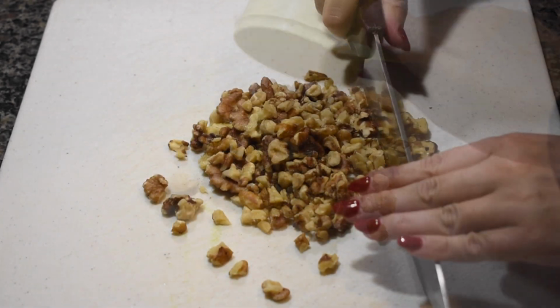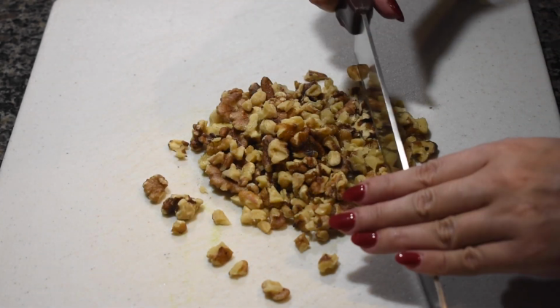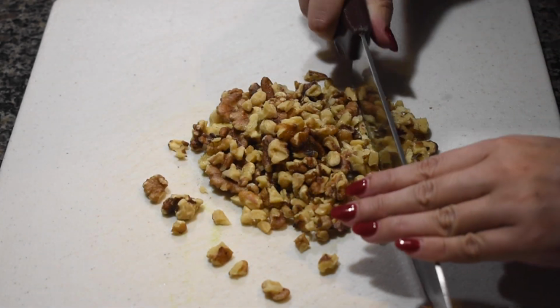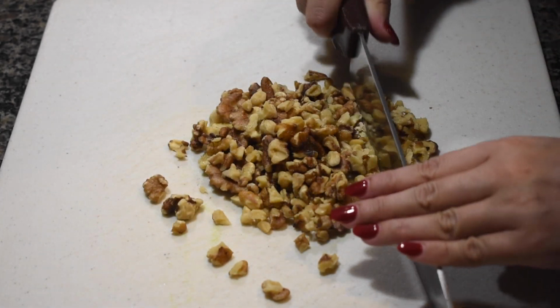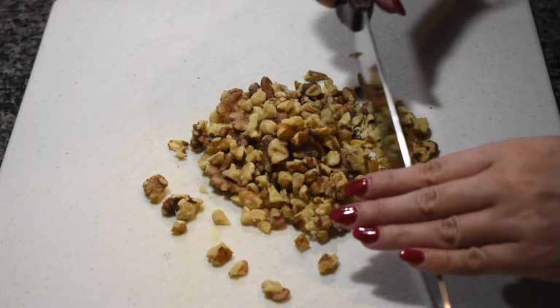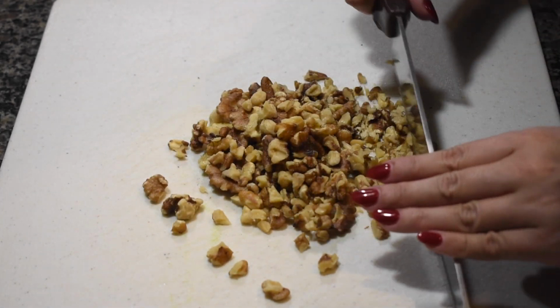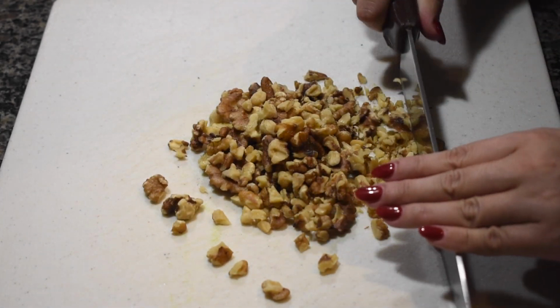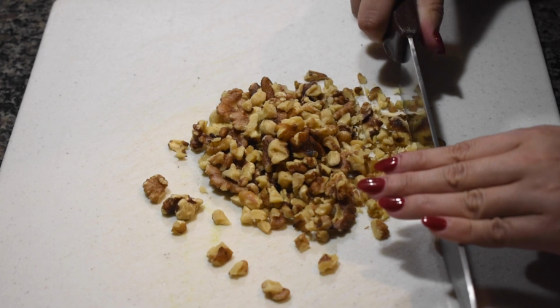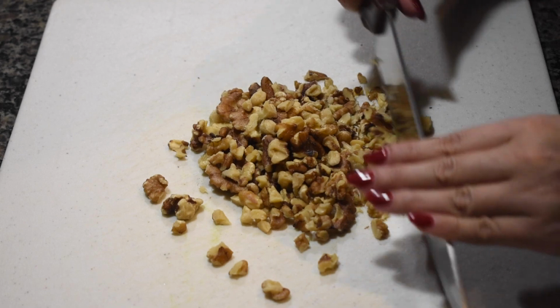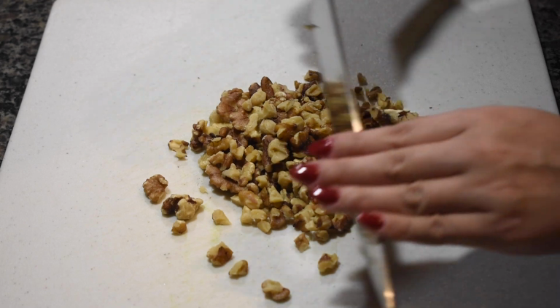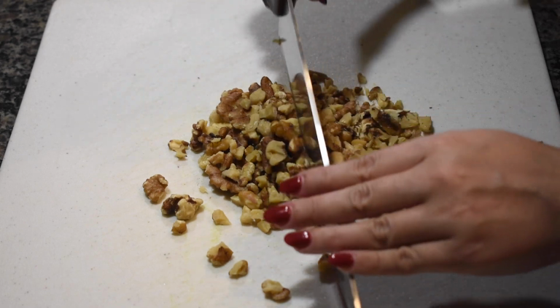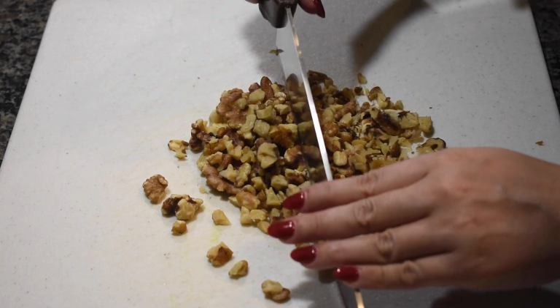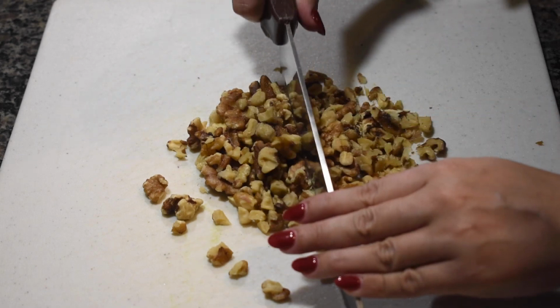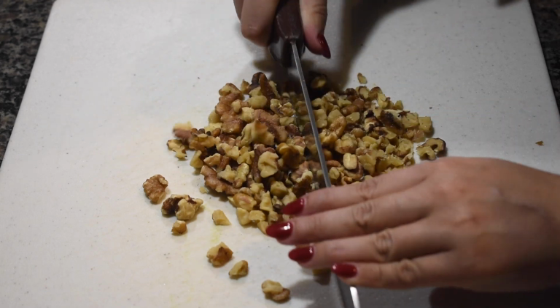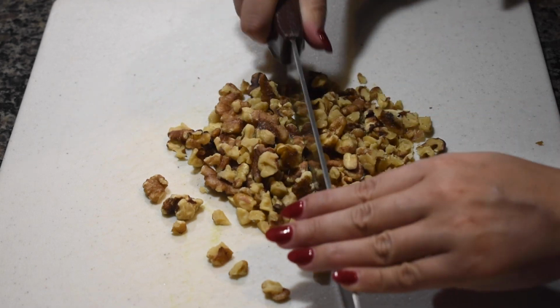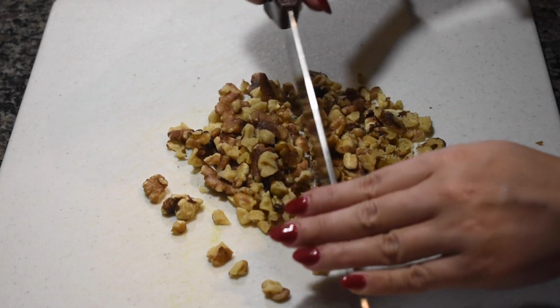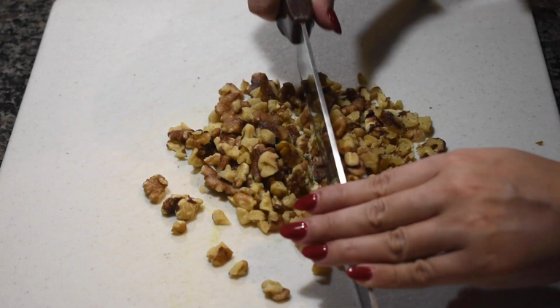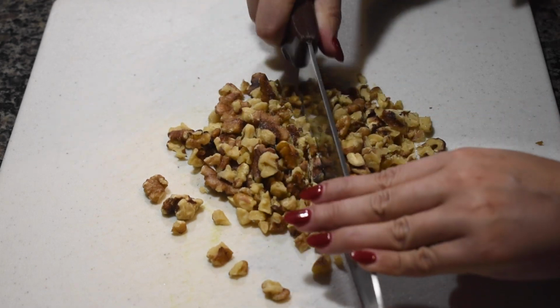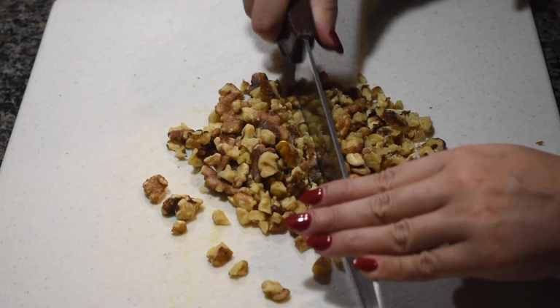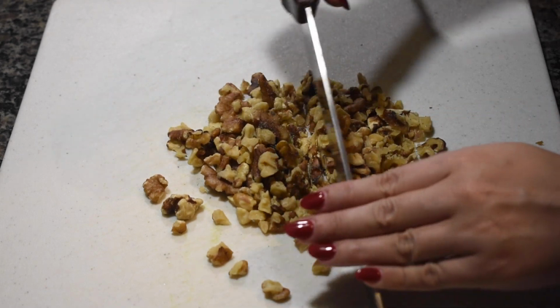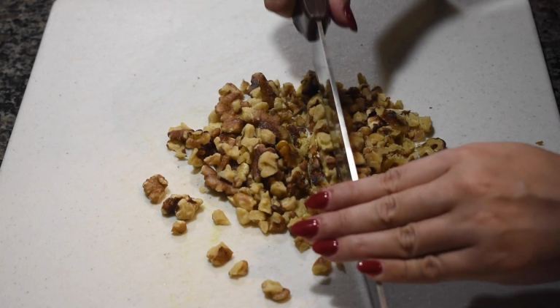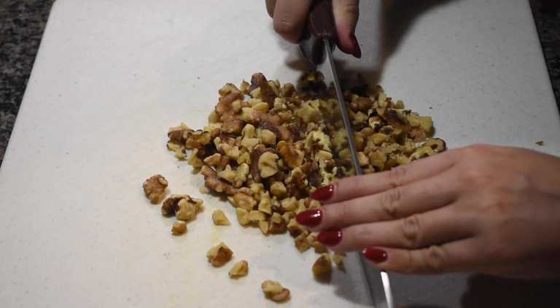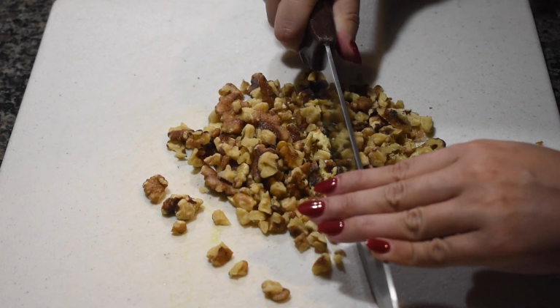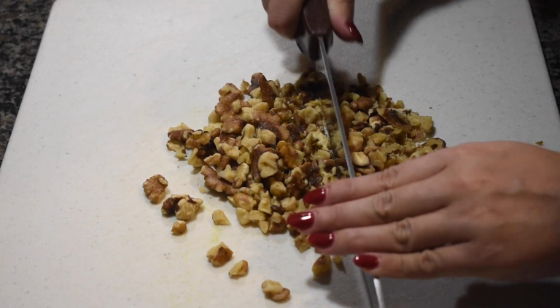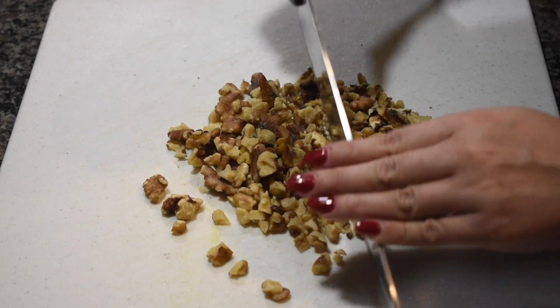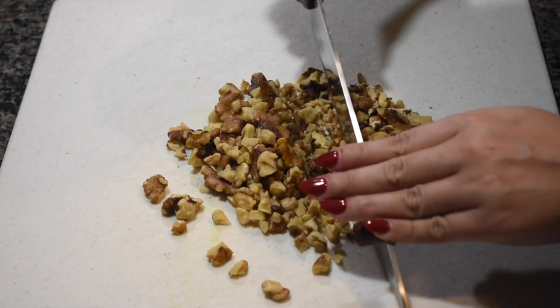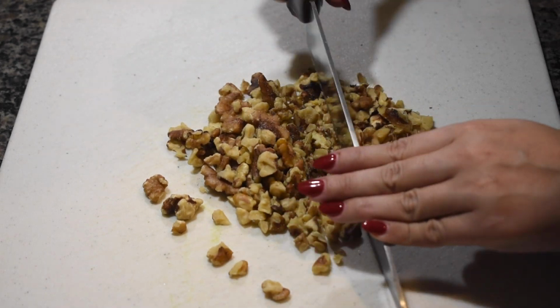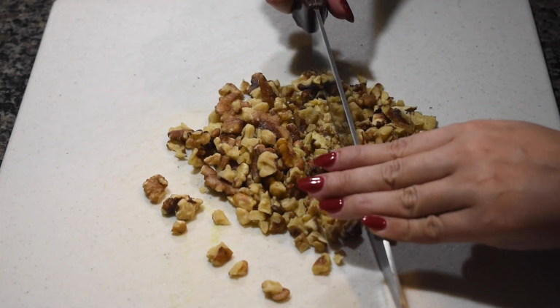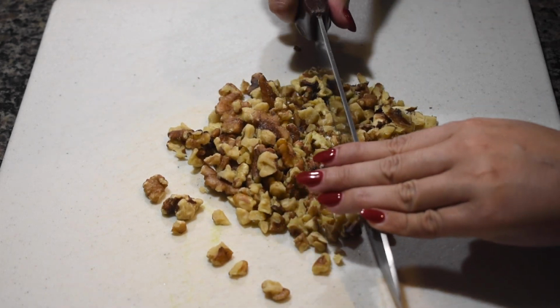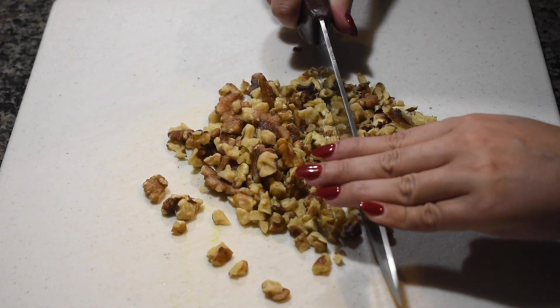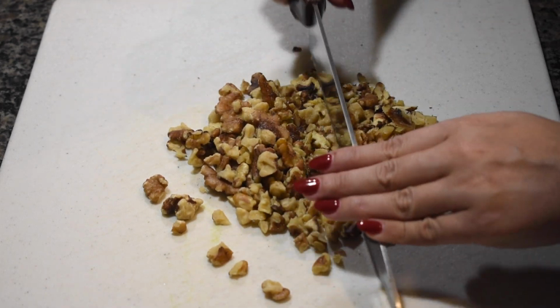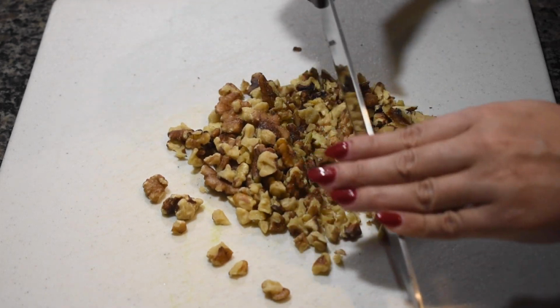But if you don't want to use nuts, you can top them off with sprinkles, M&Ms, or anything of your choosing.